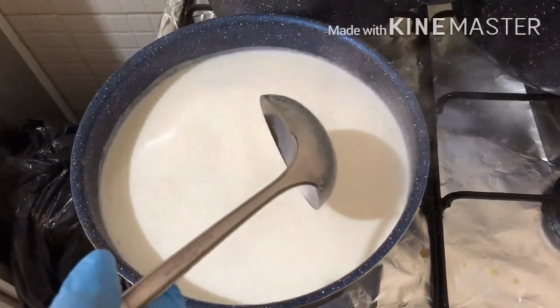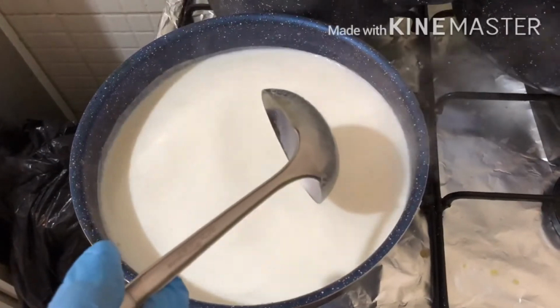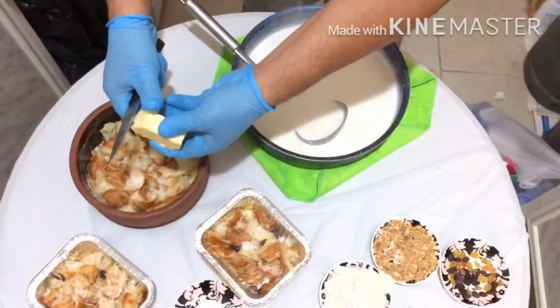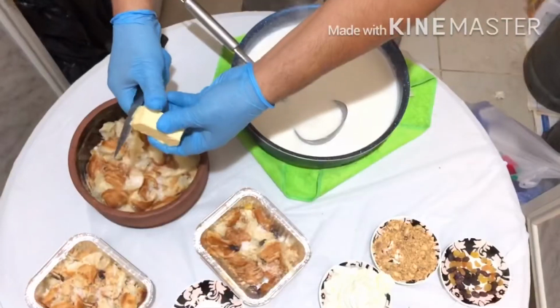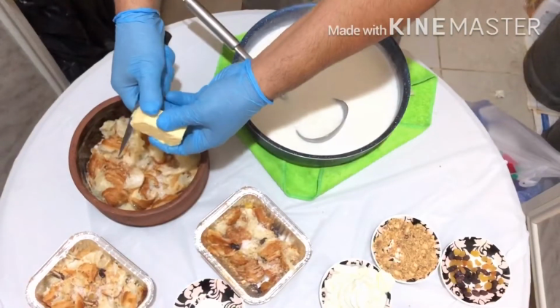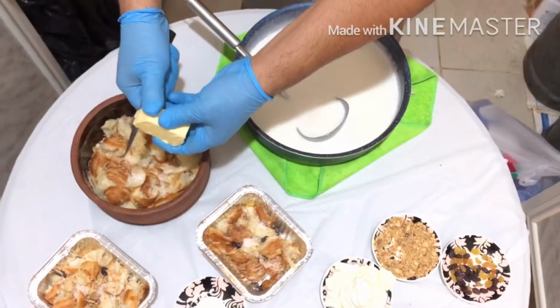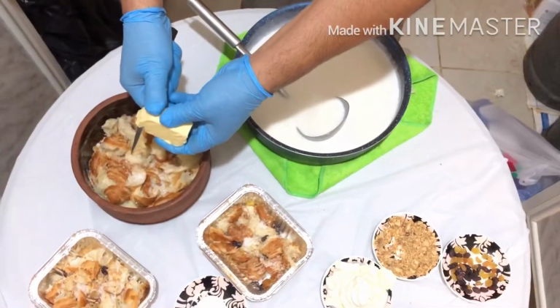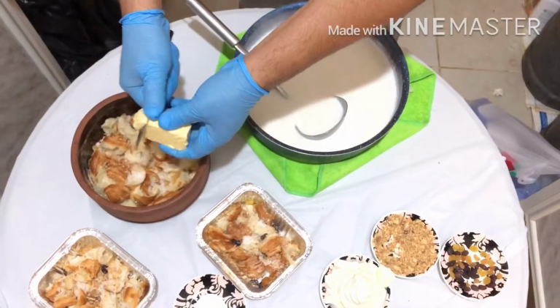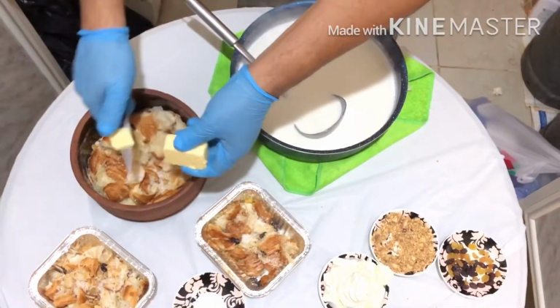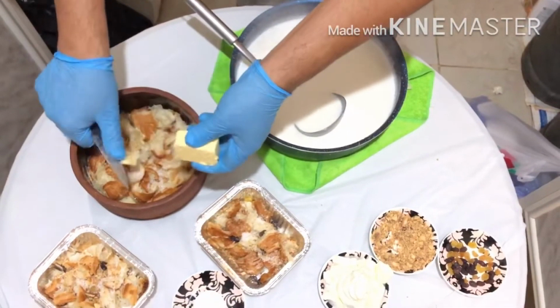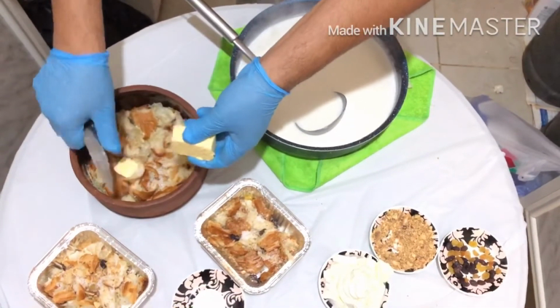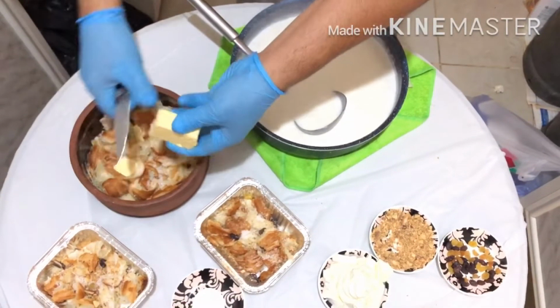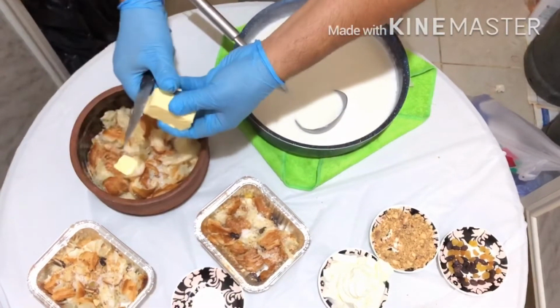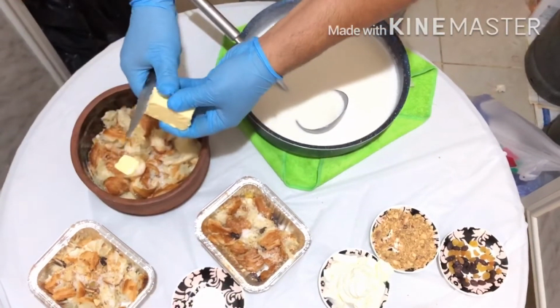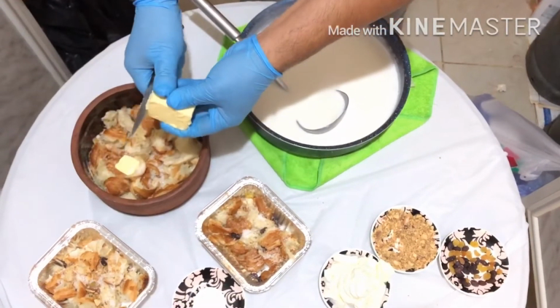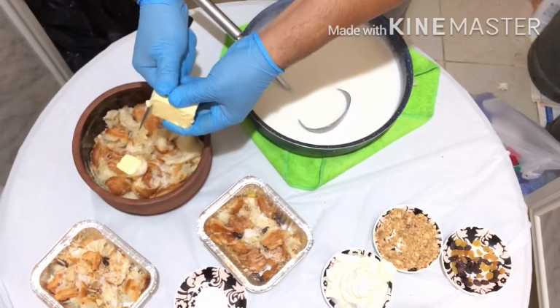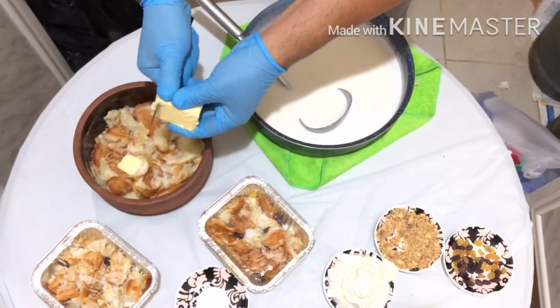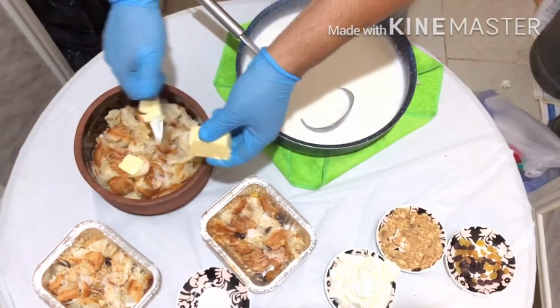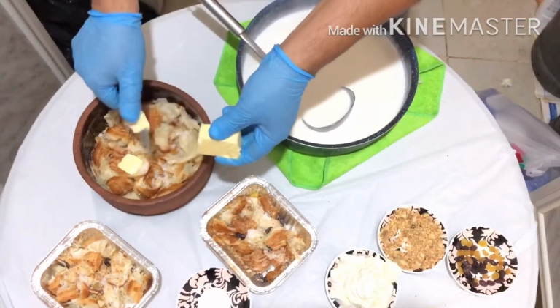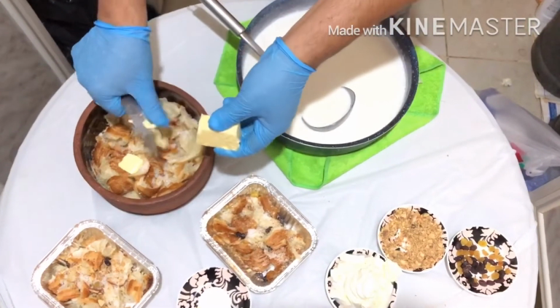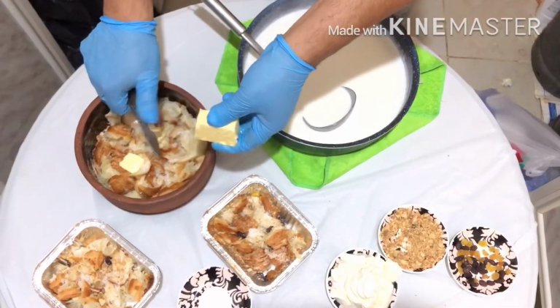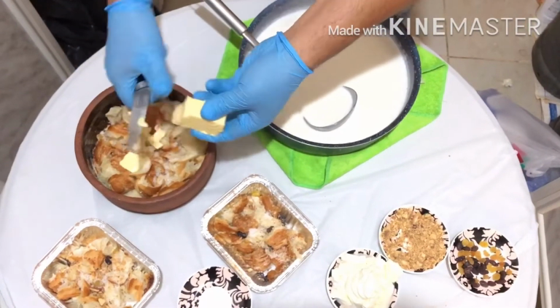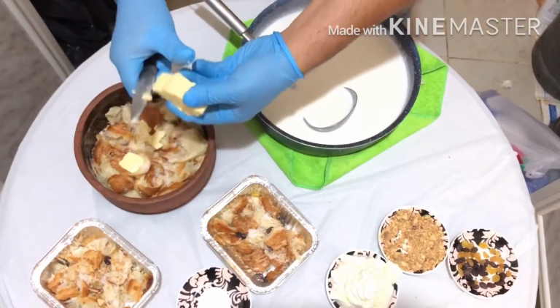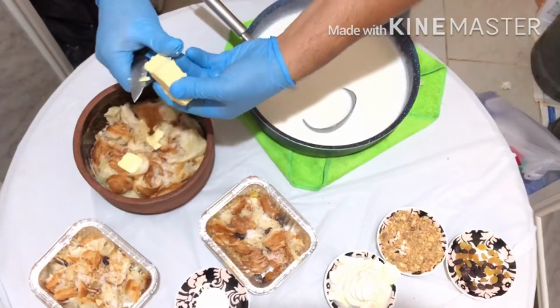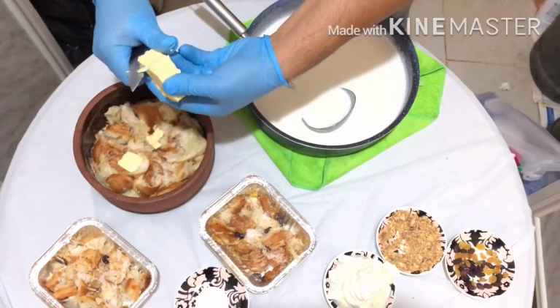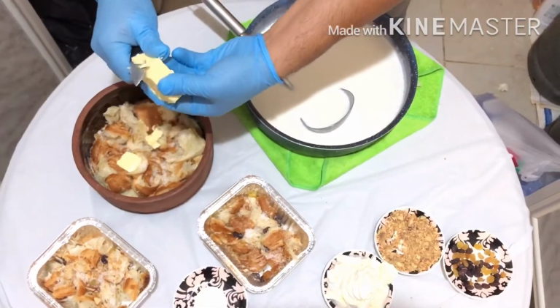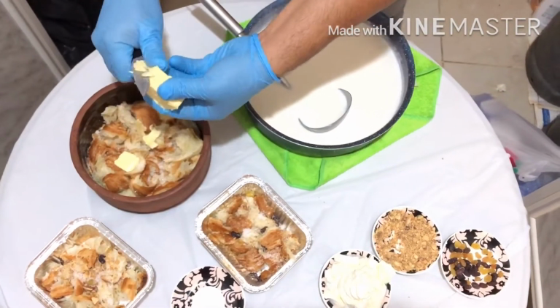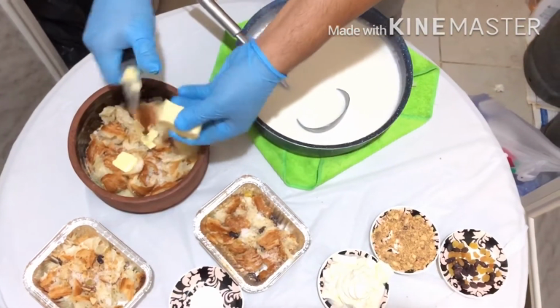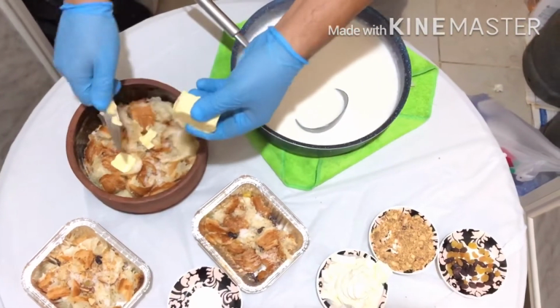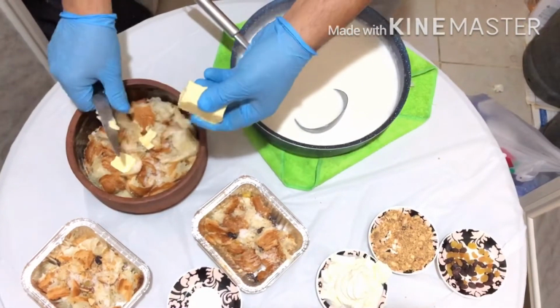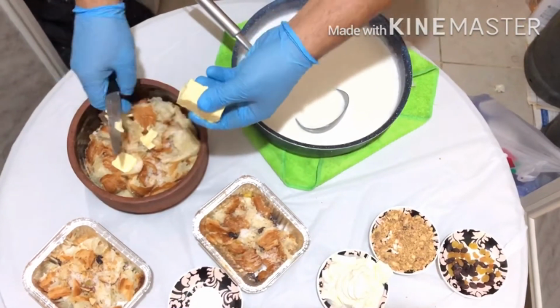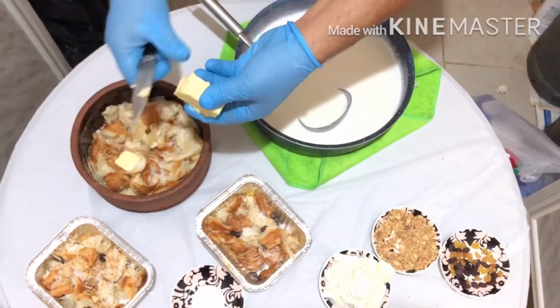Cut the butter into square pieces and put it on top of the mixed croissant.